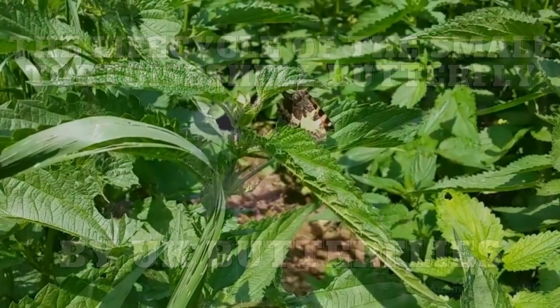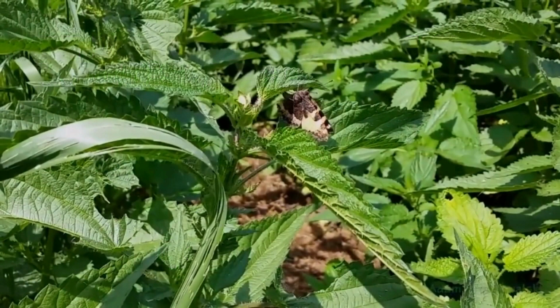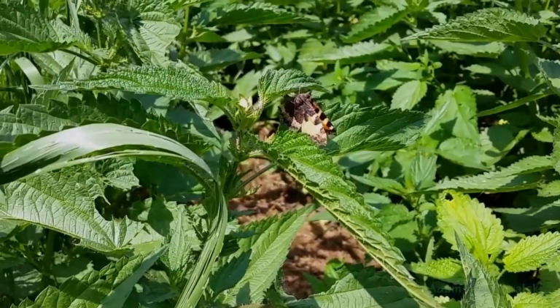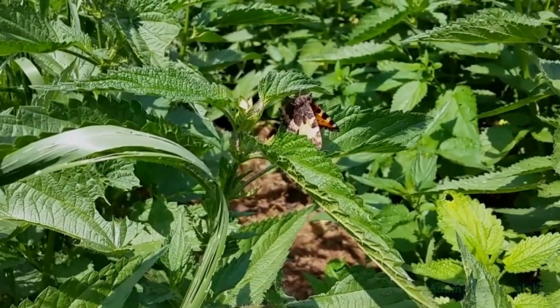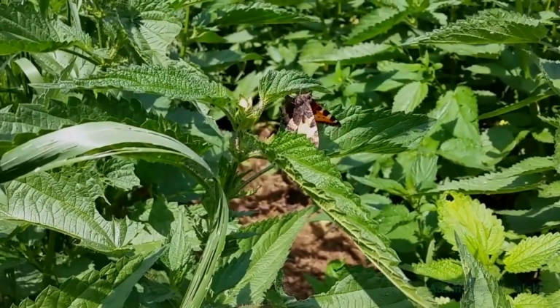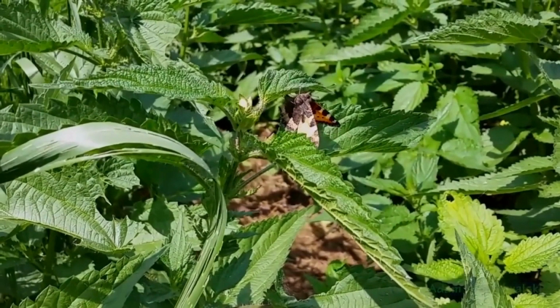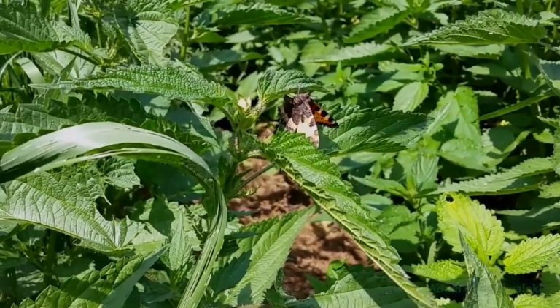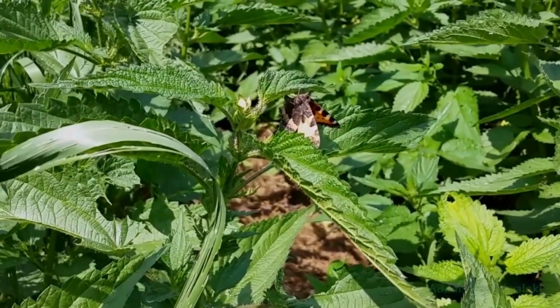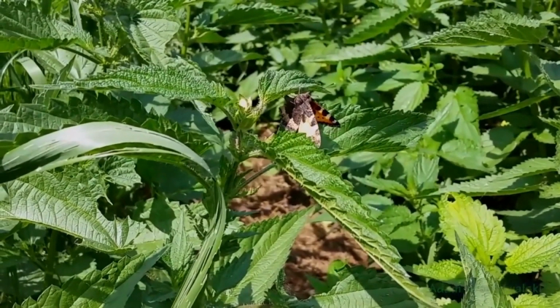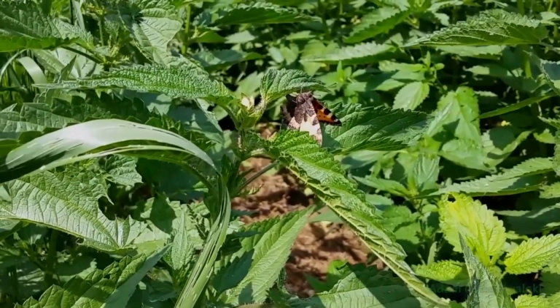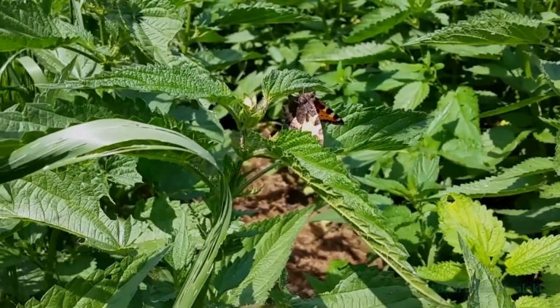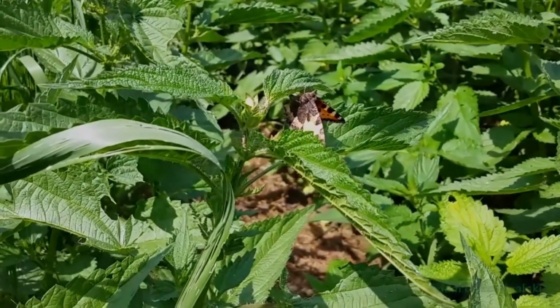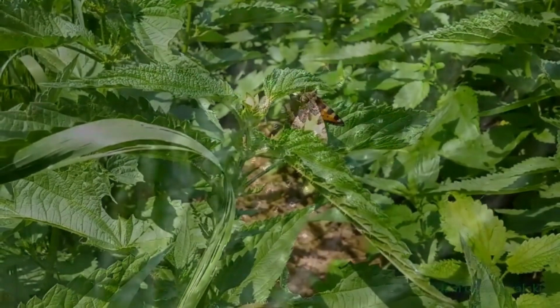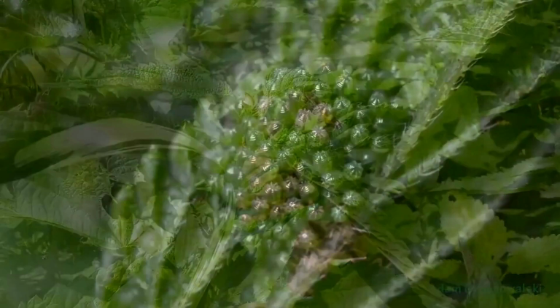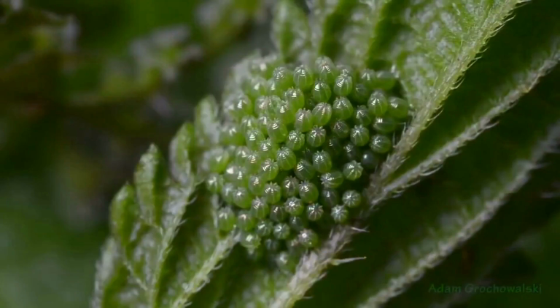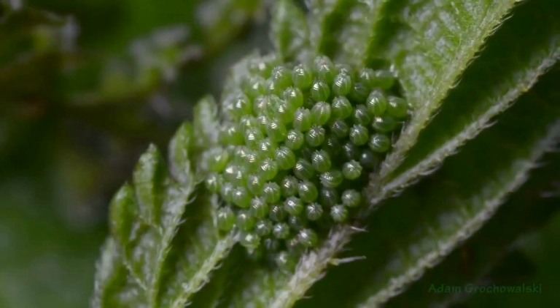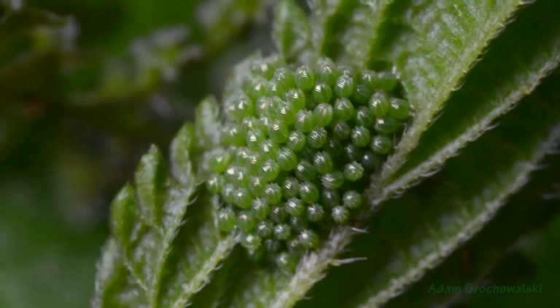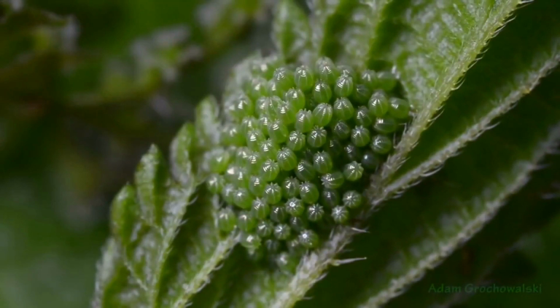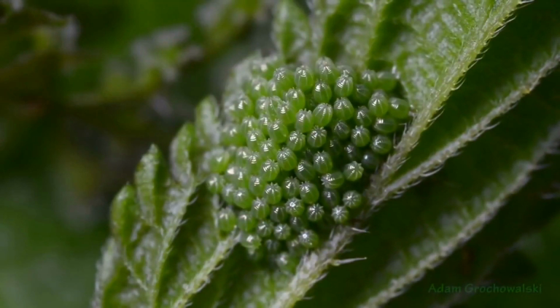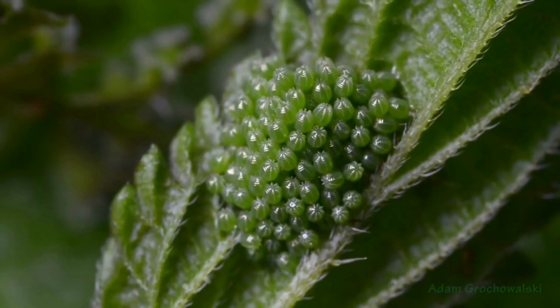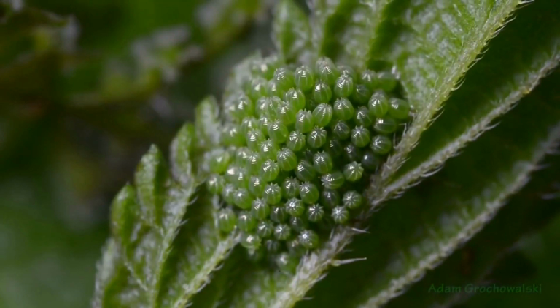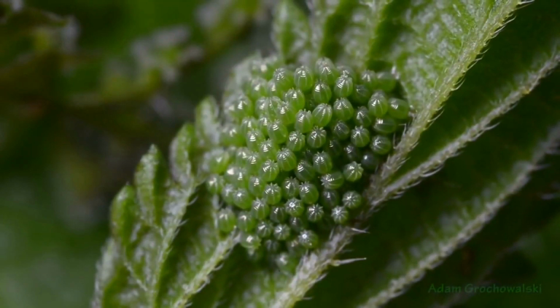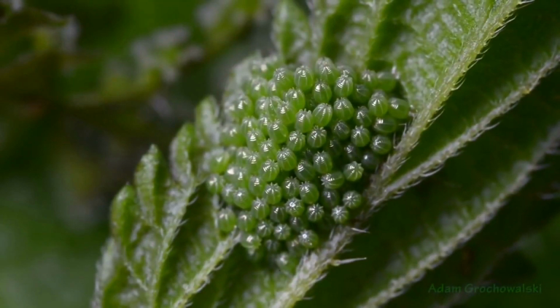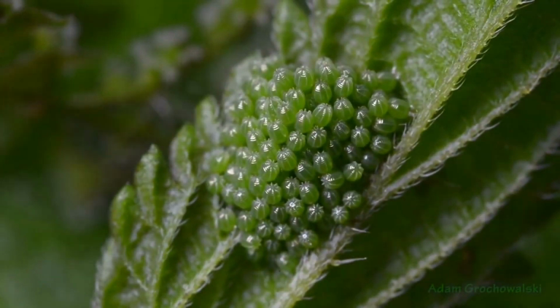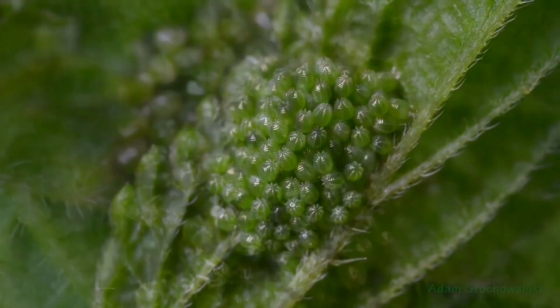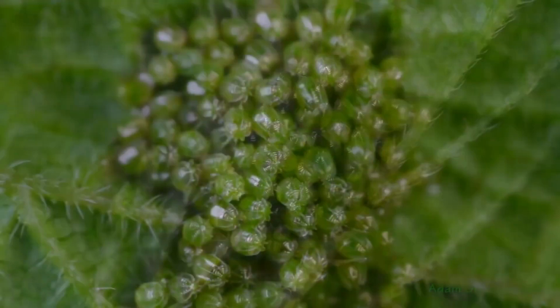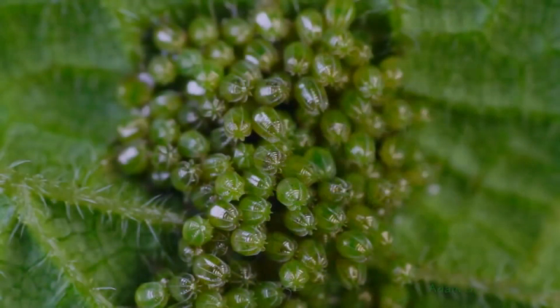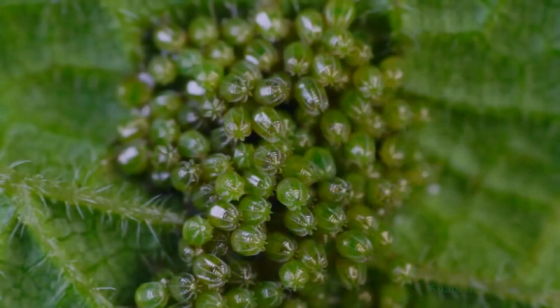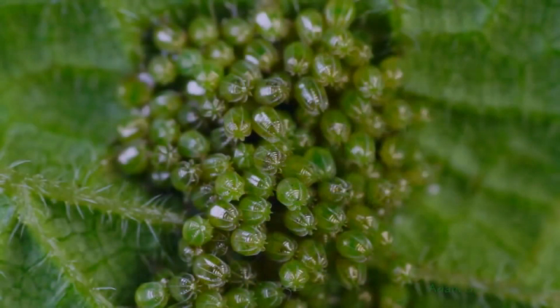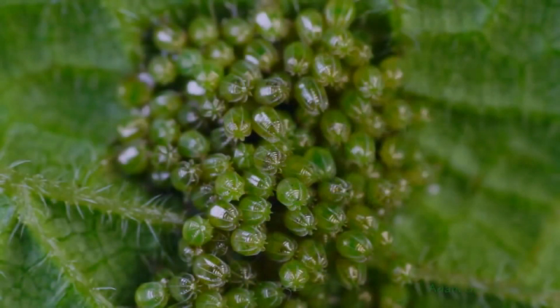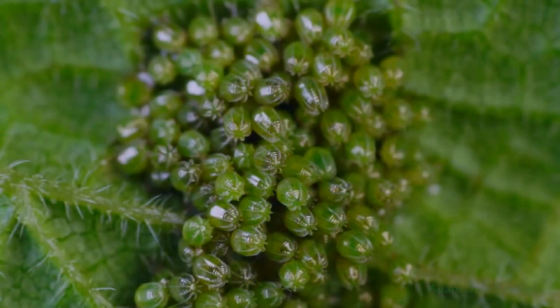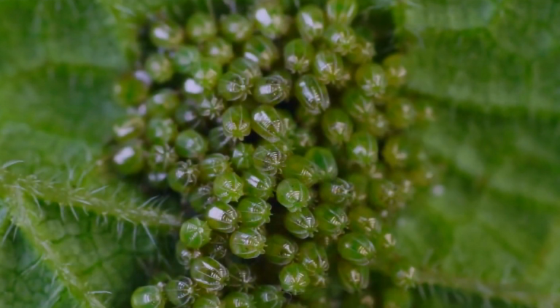The female has laid her eggs. These are her freshly laid eggs.